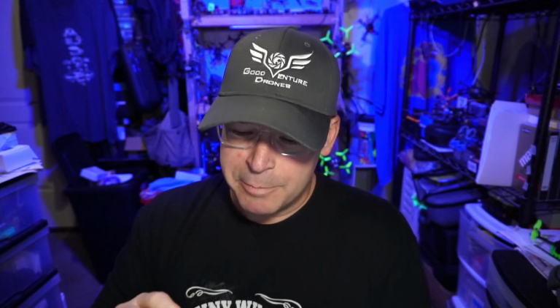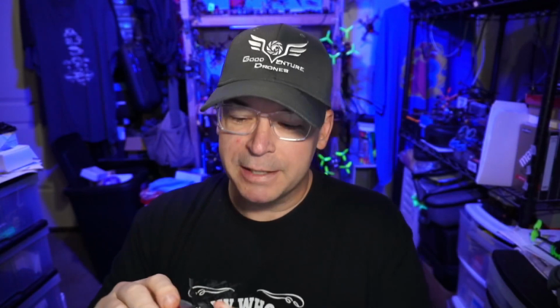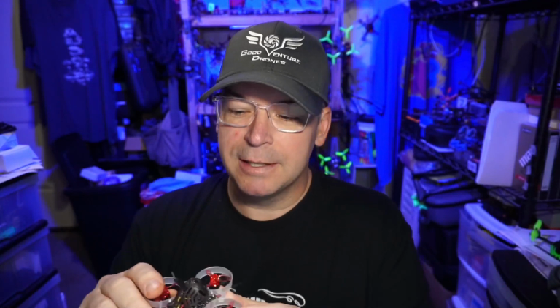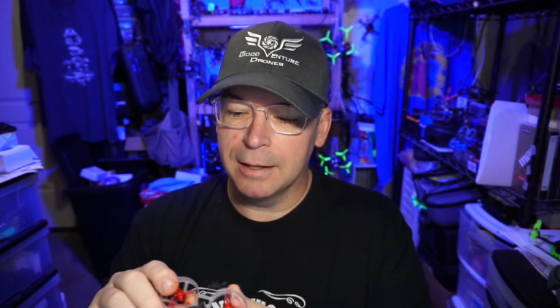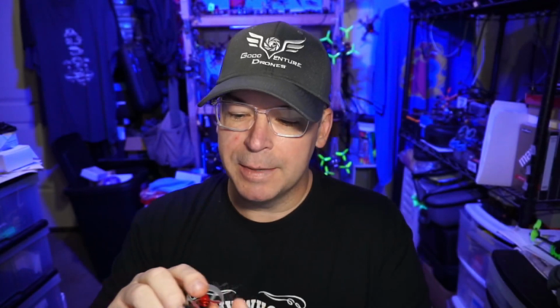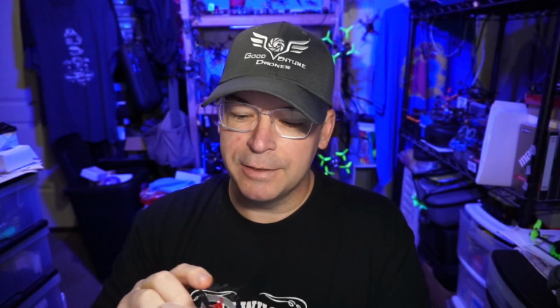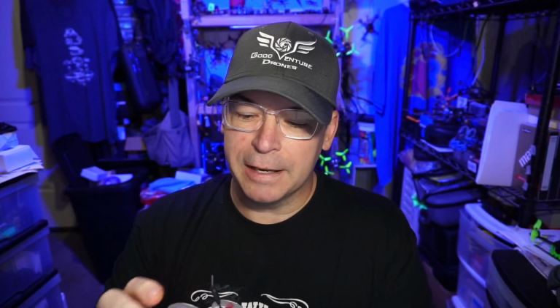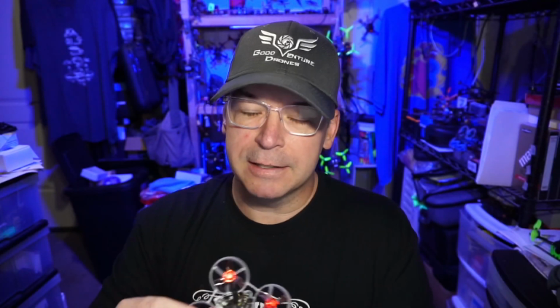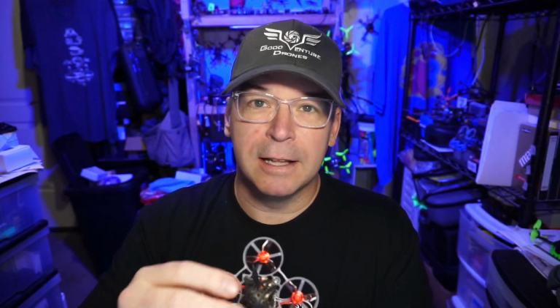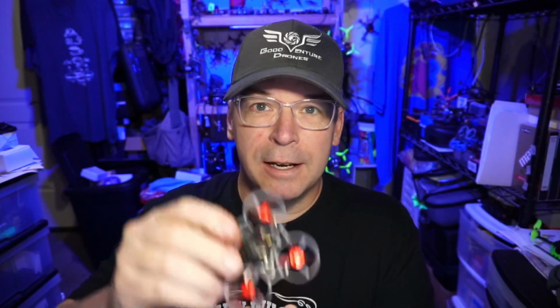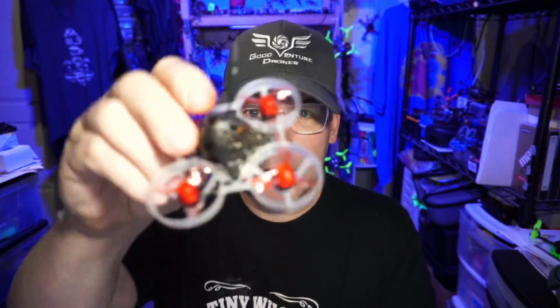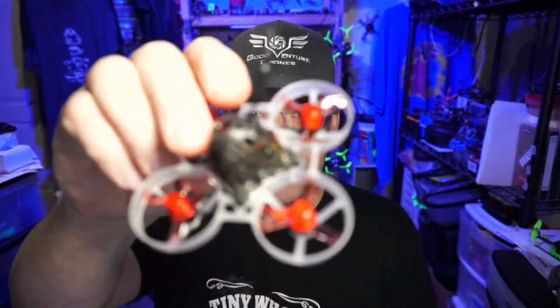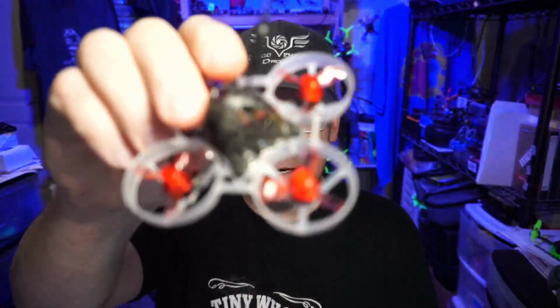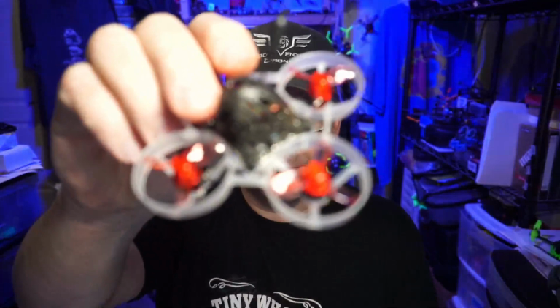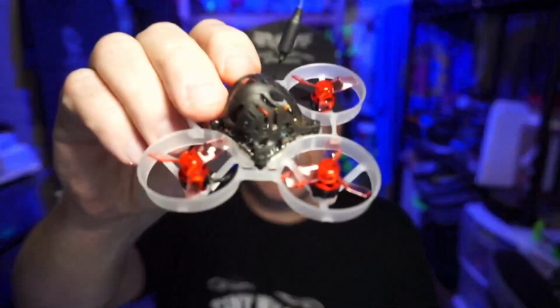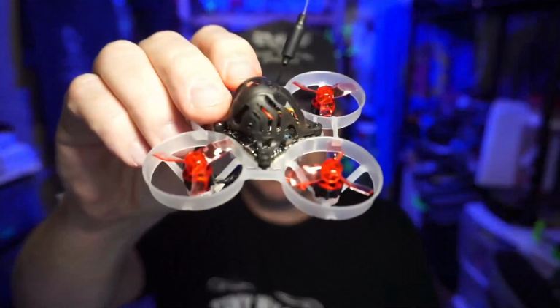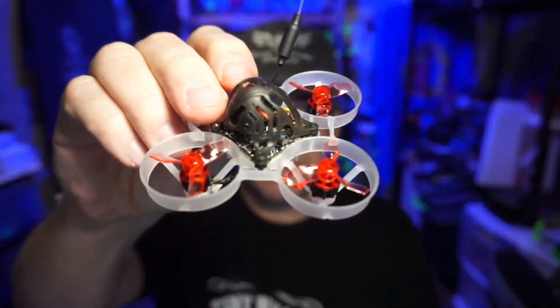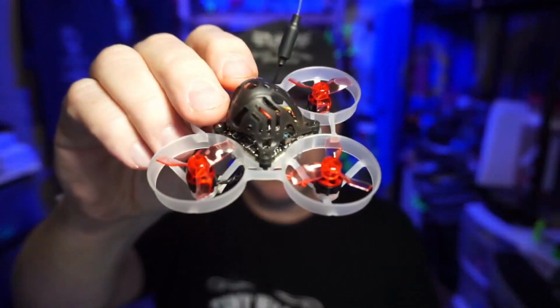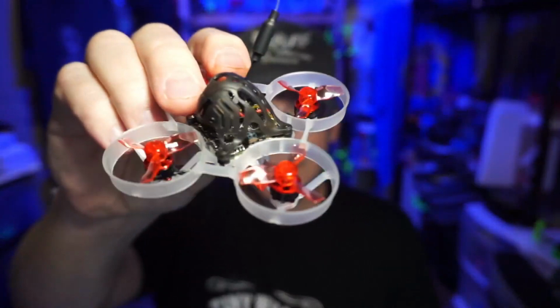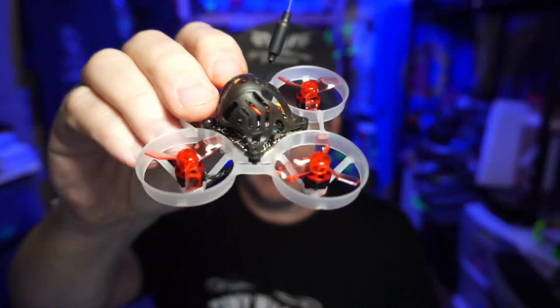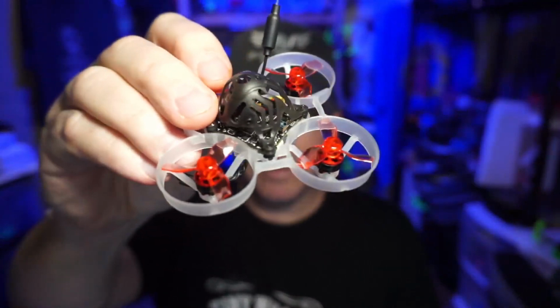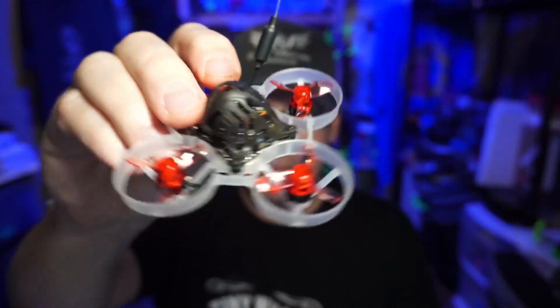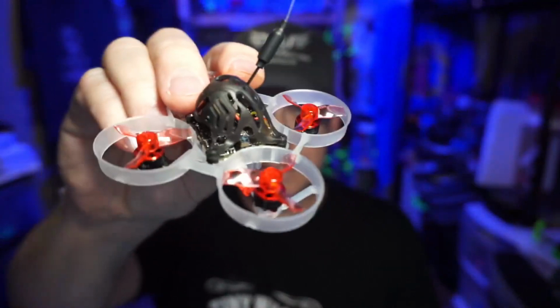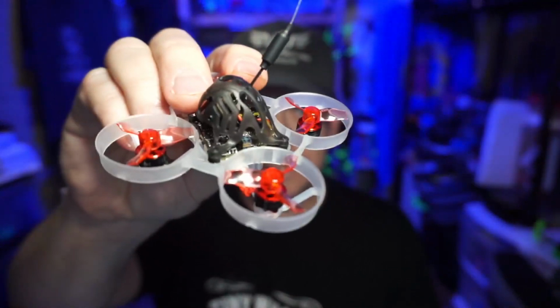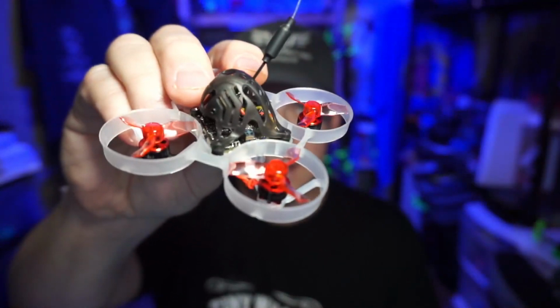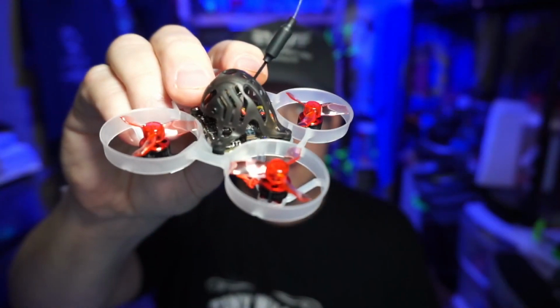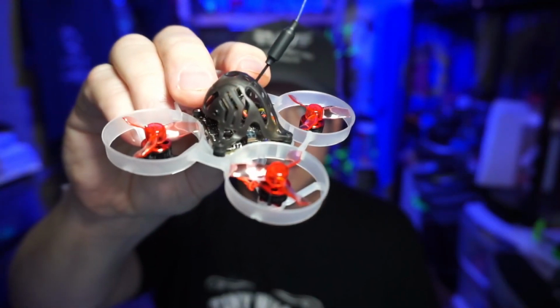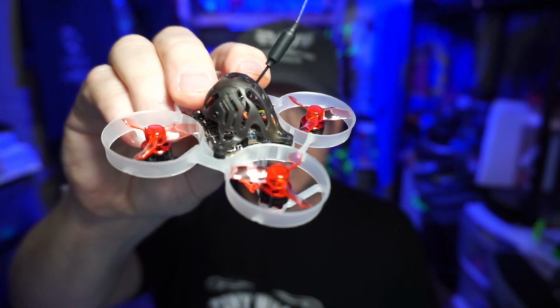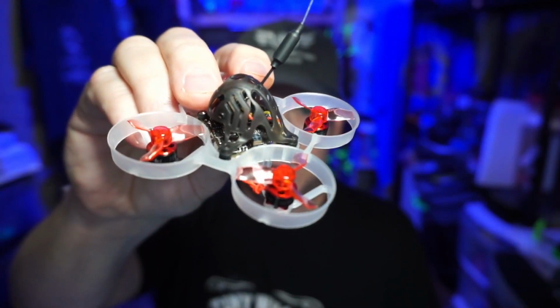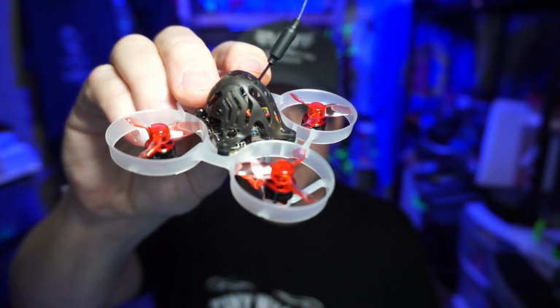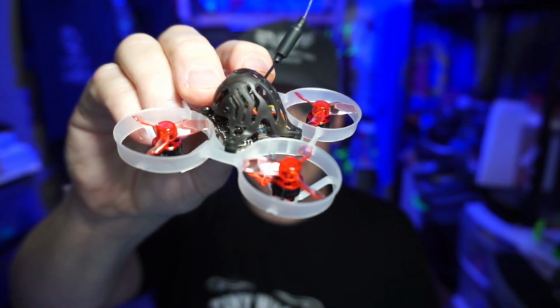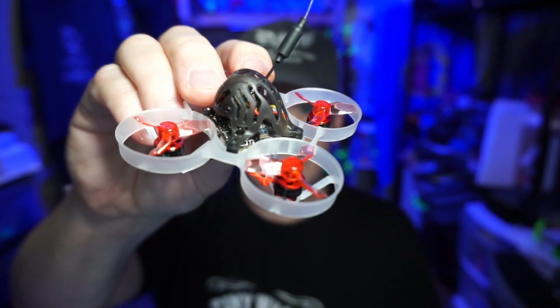Let me see if I can get this lined up right here. You should see once the camera focuses that little ceramic antenna.